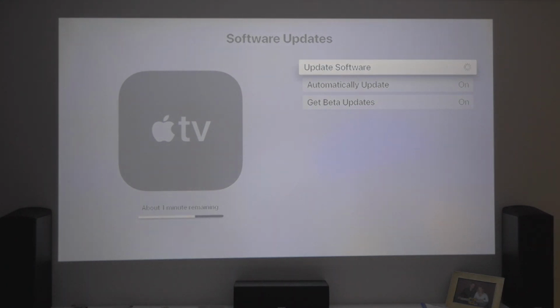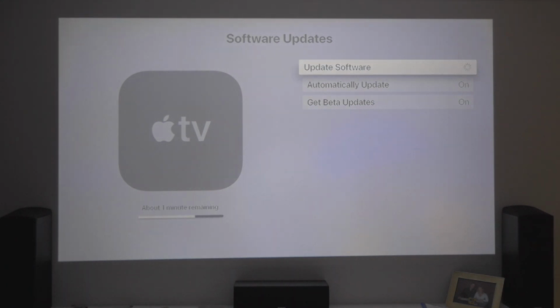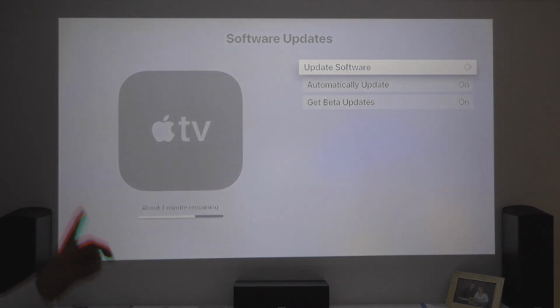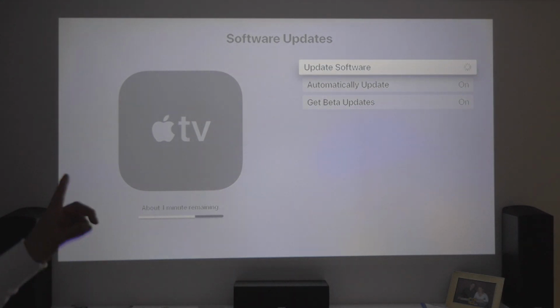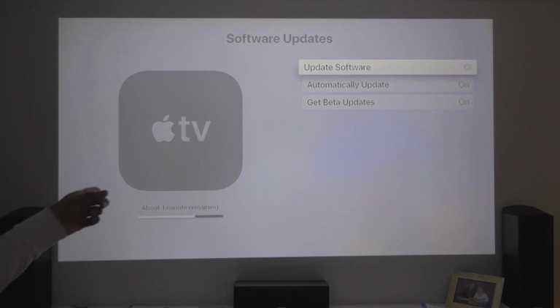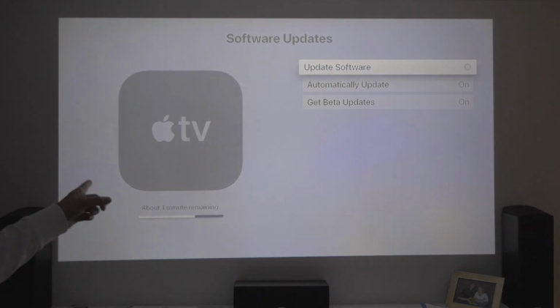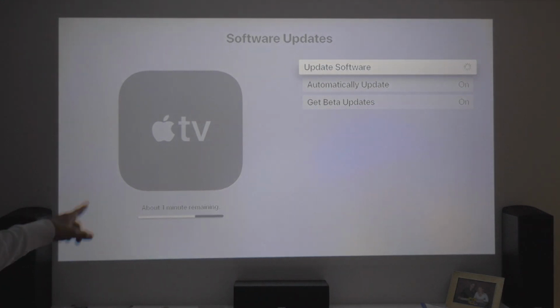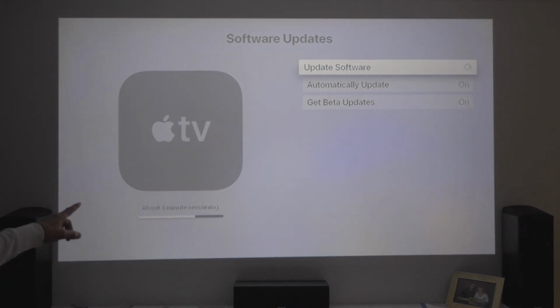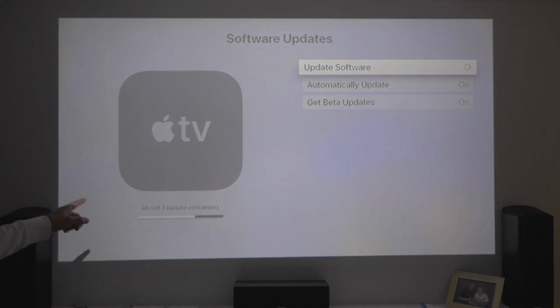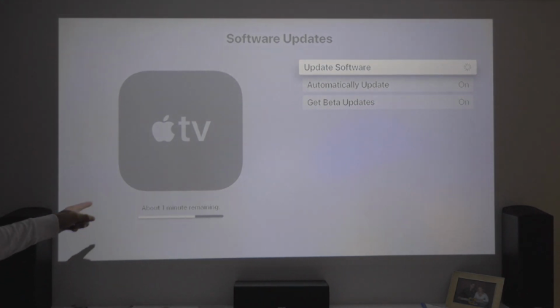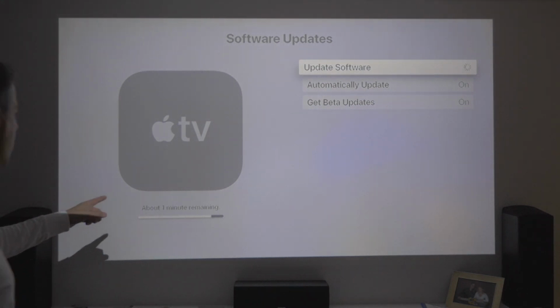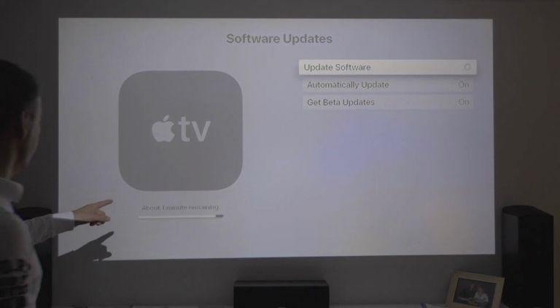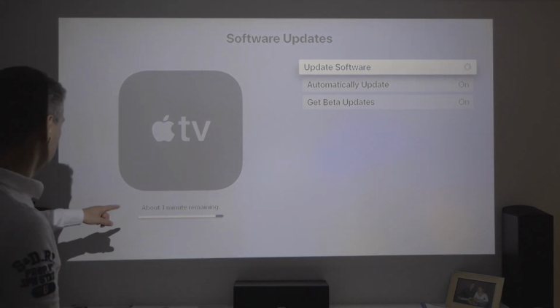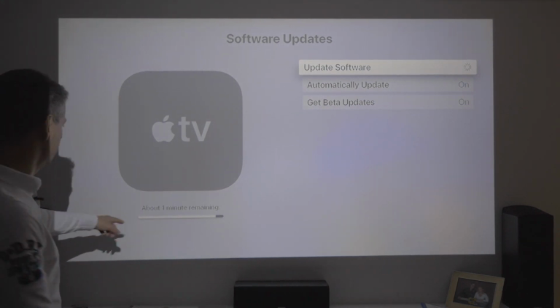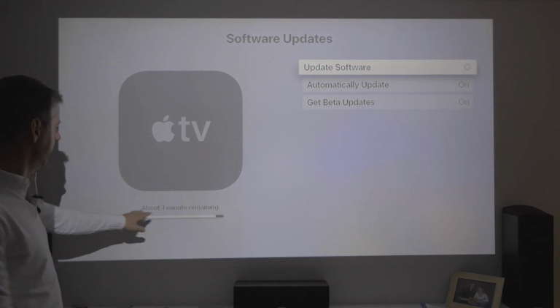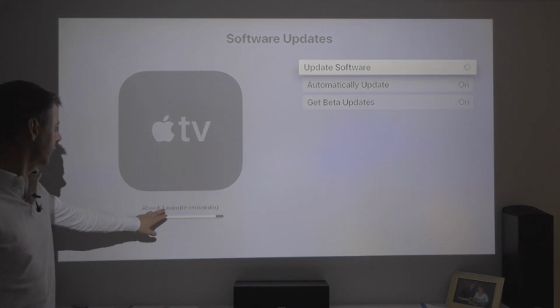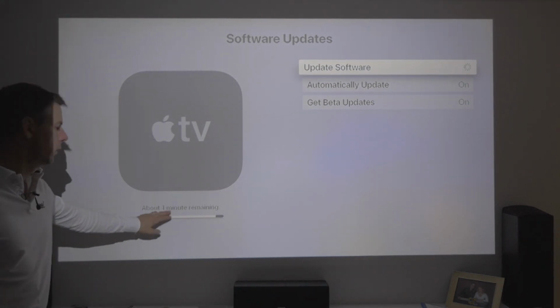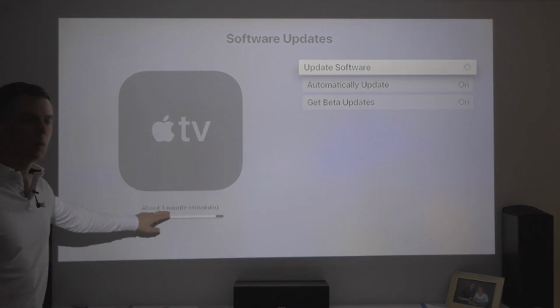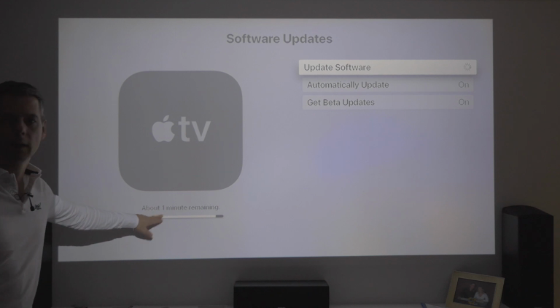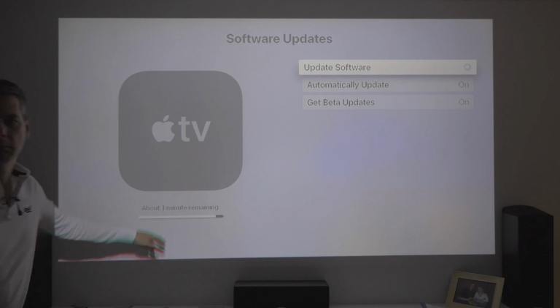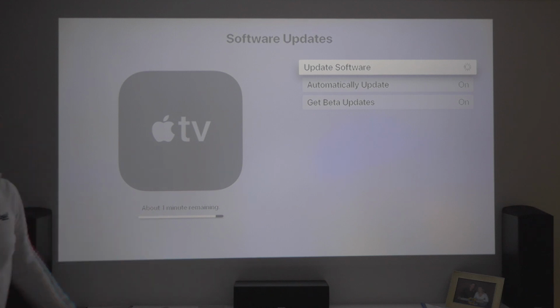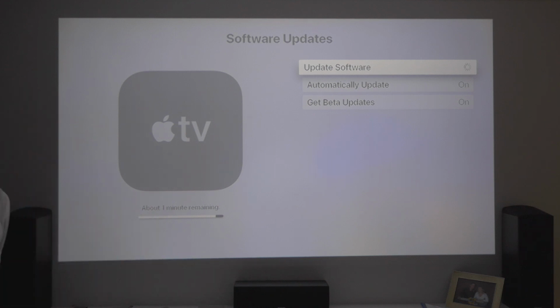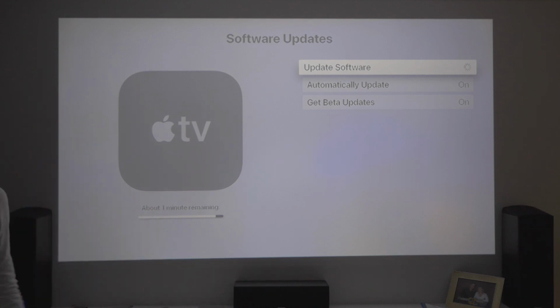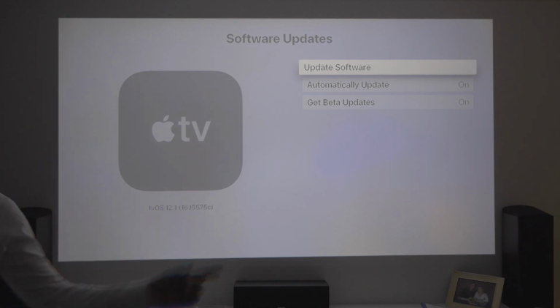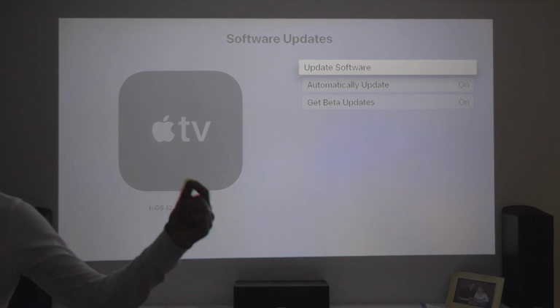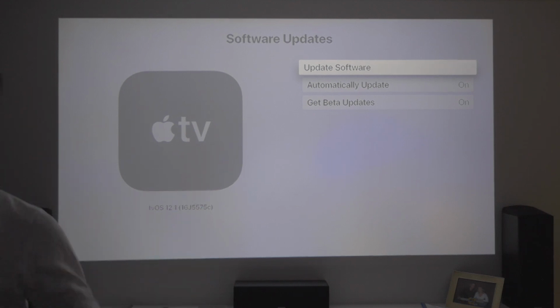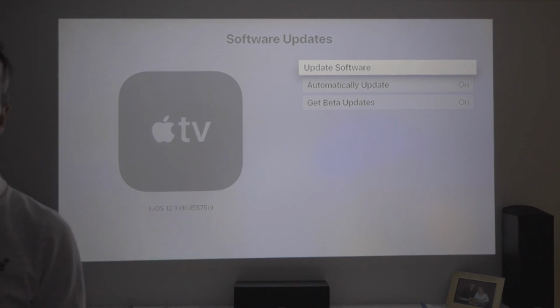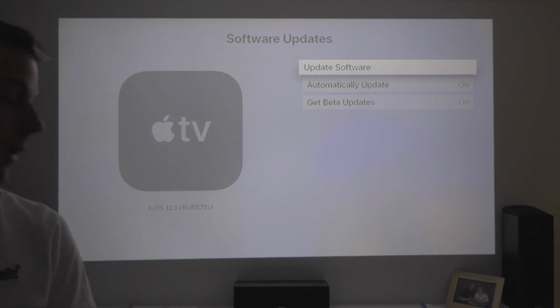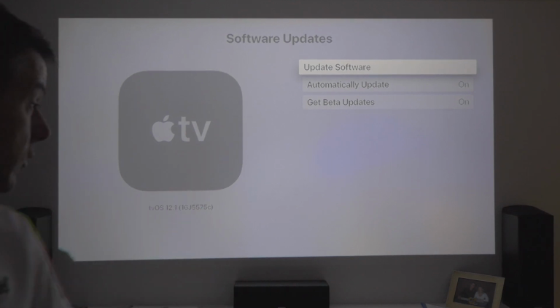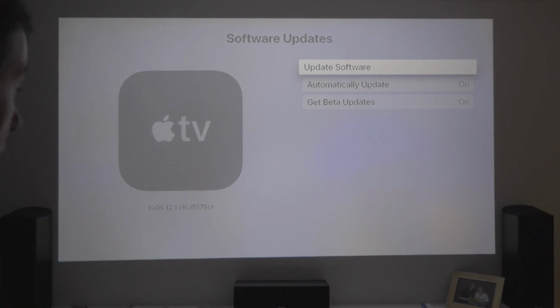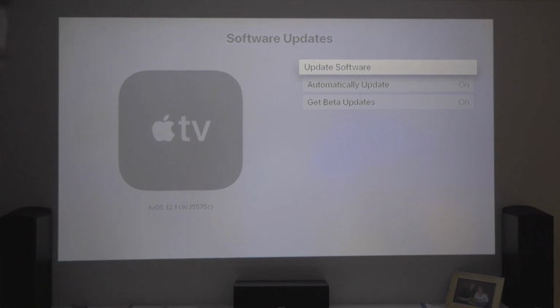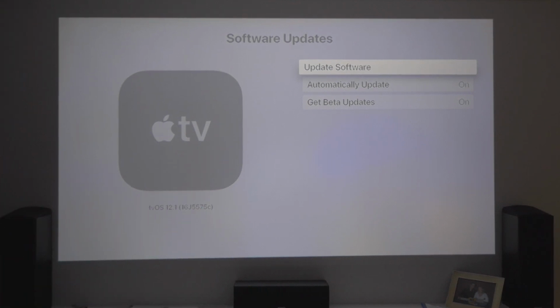Really quick update guys. About one minute for the update — that's real quick. It's only a small dot release though.